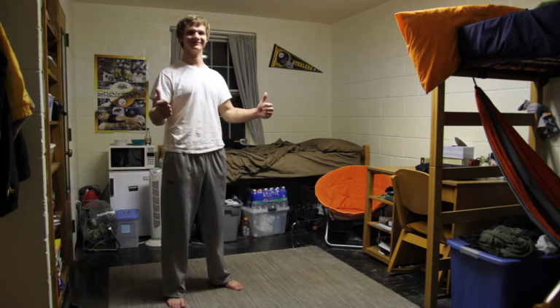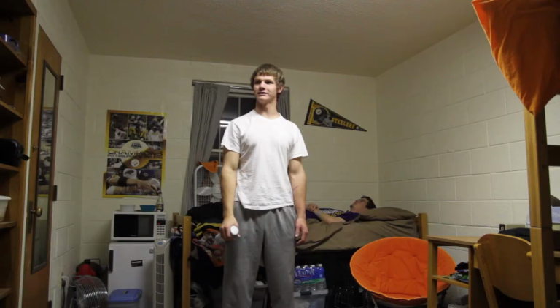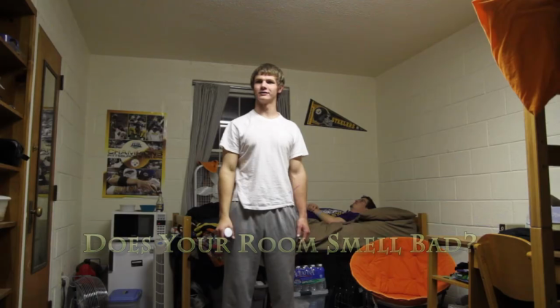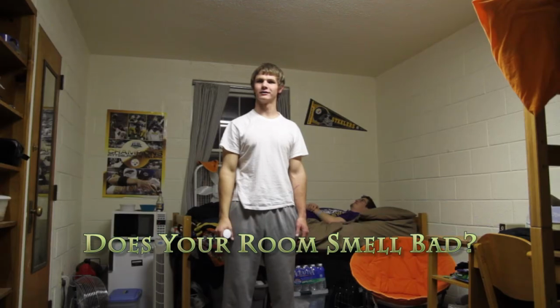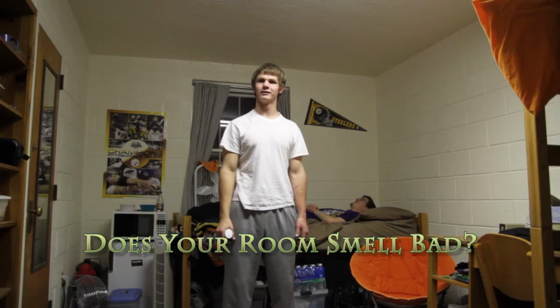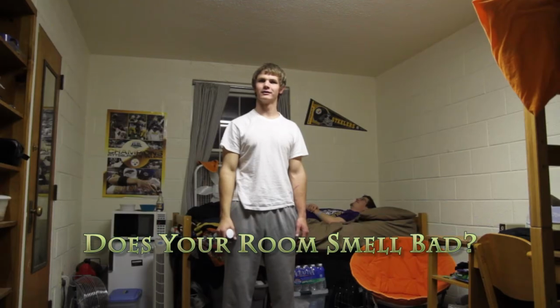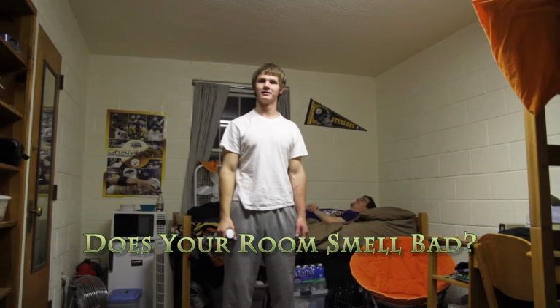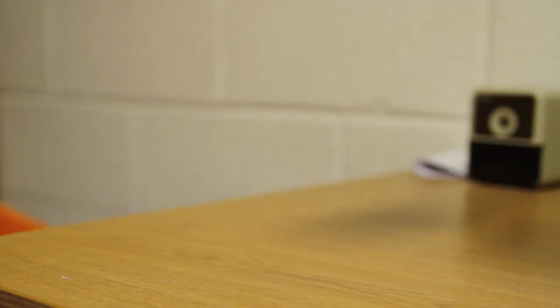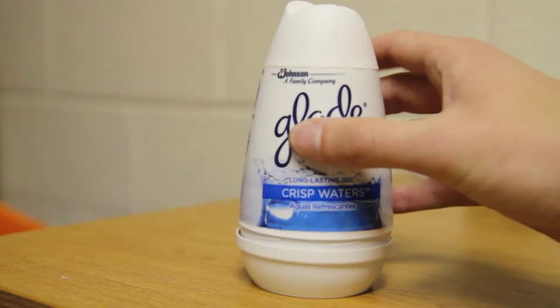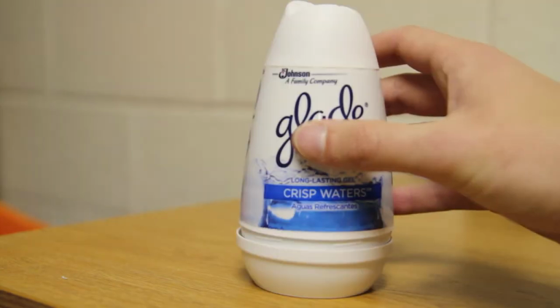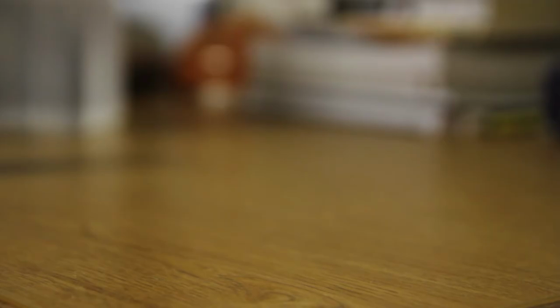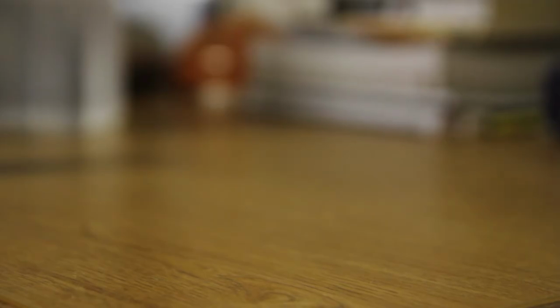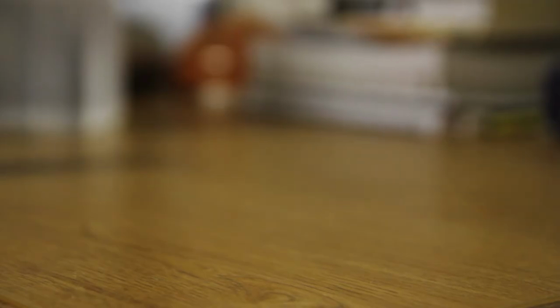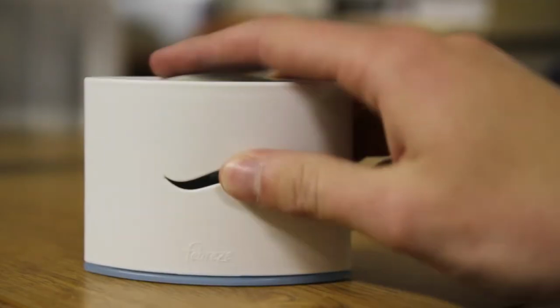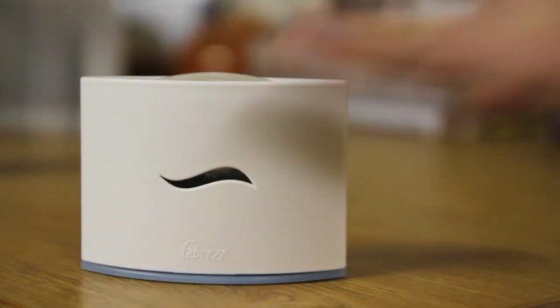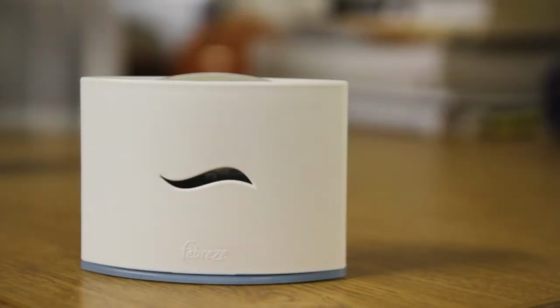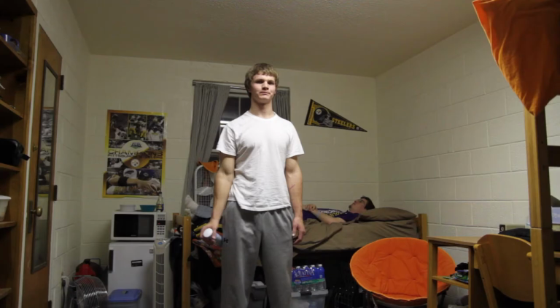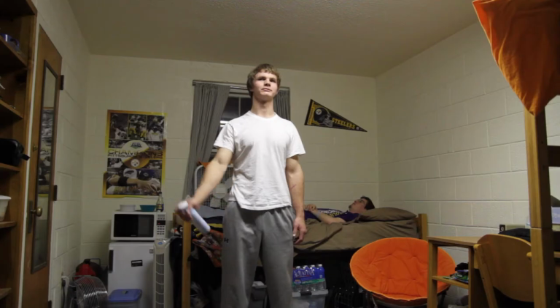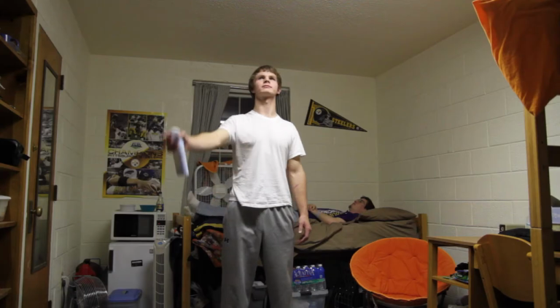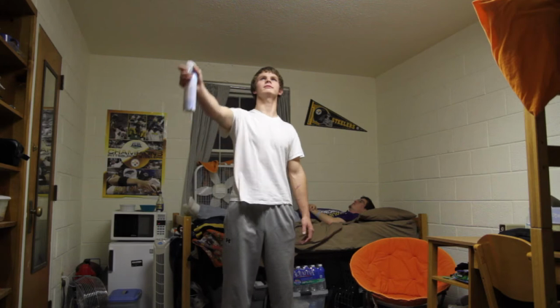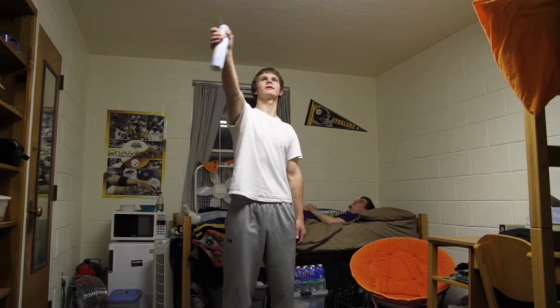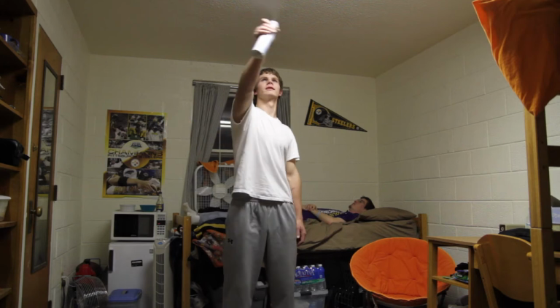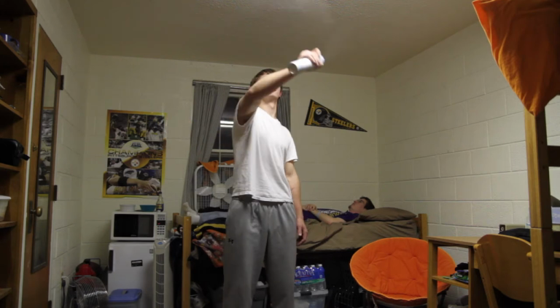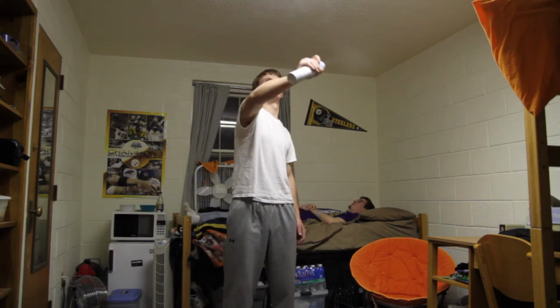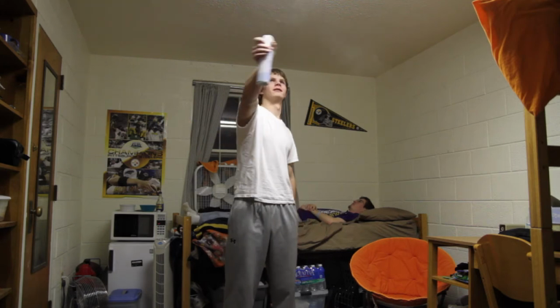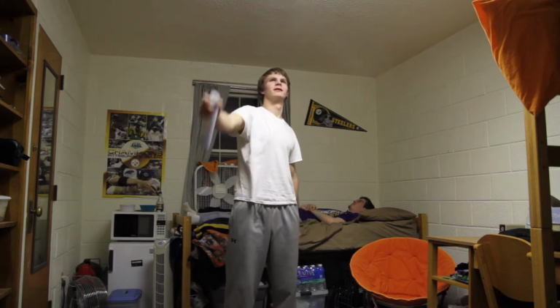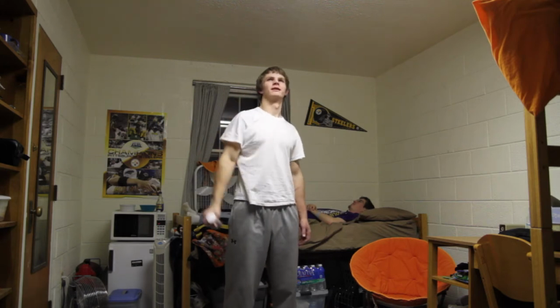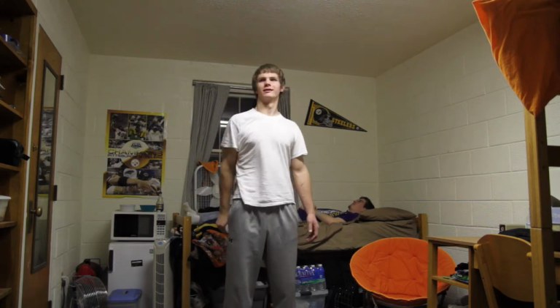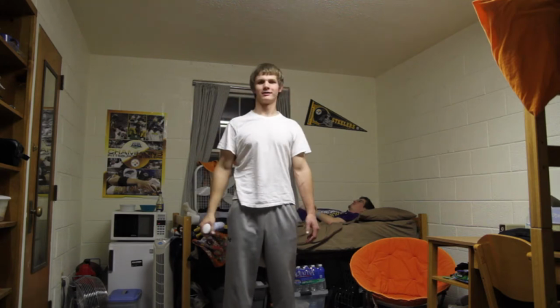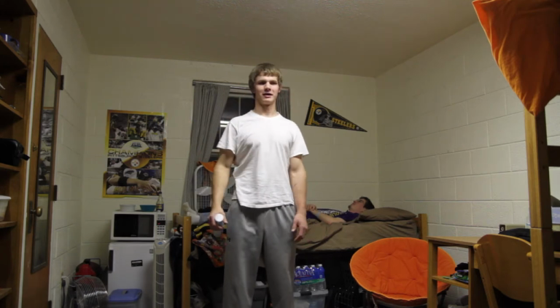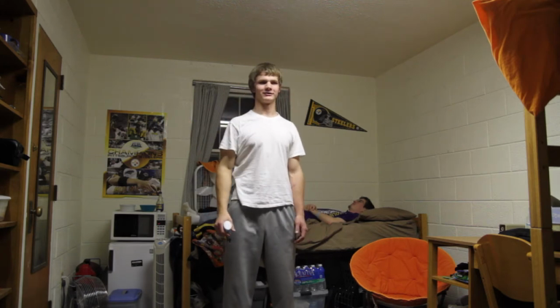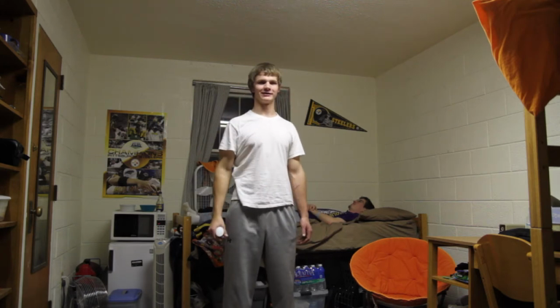Does your room smell bad? That was easy.